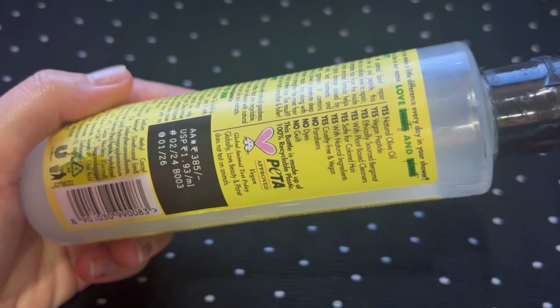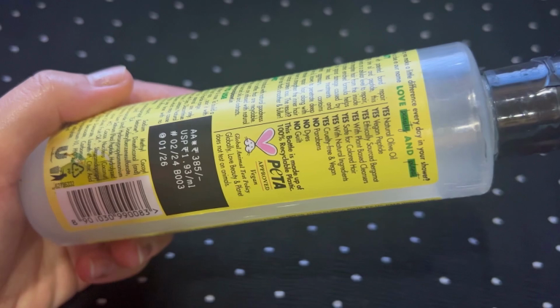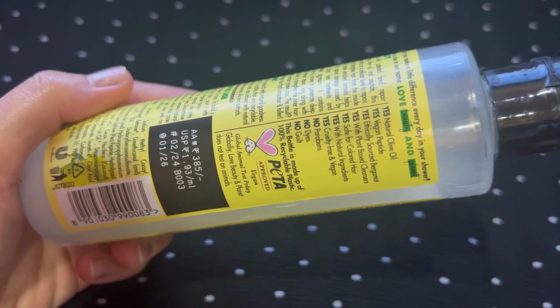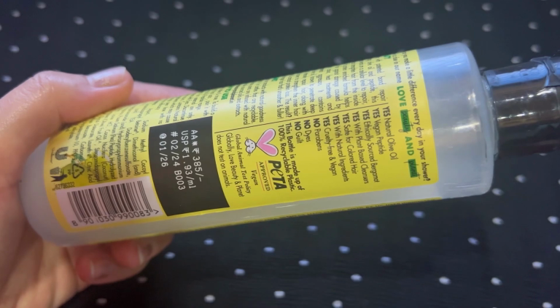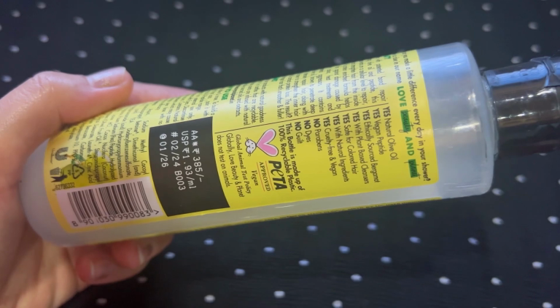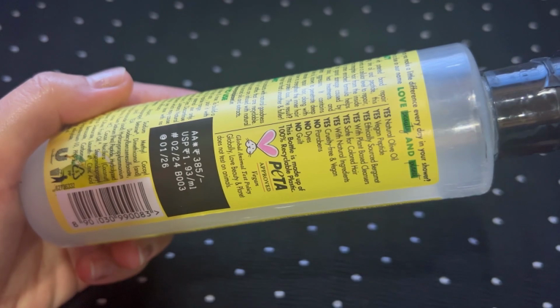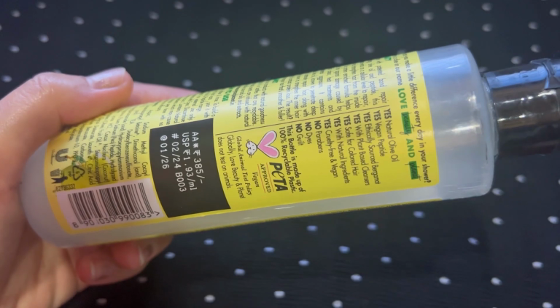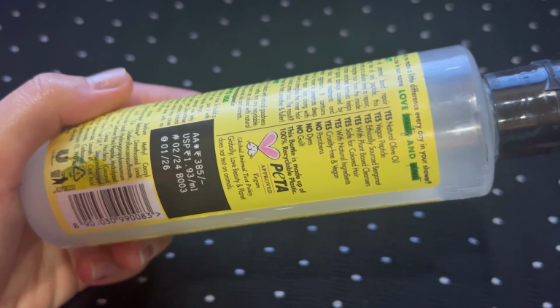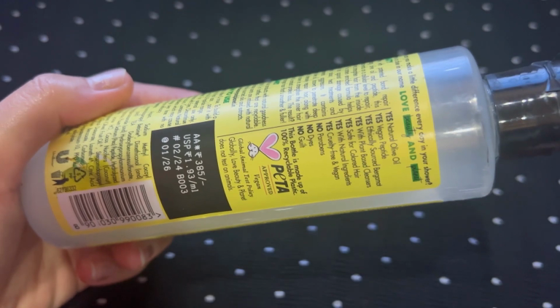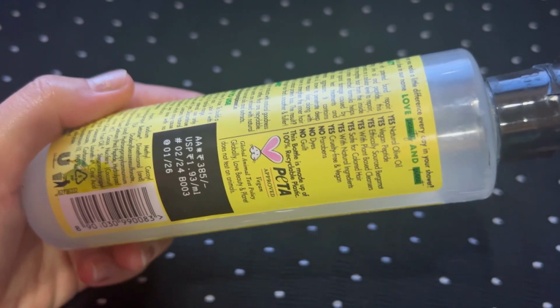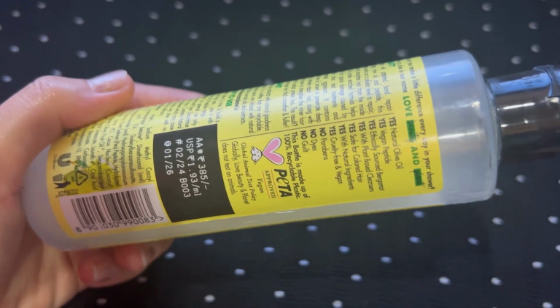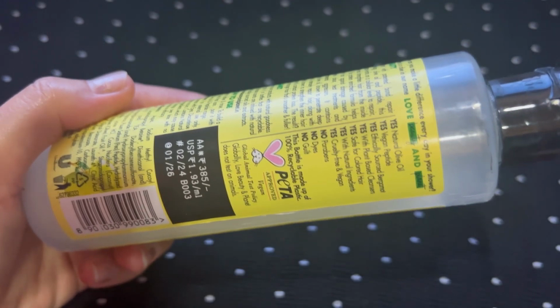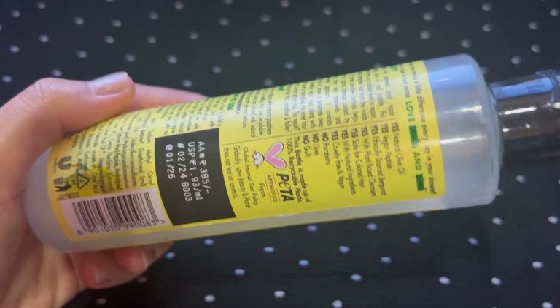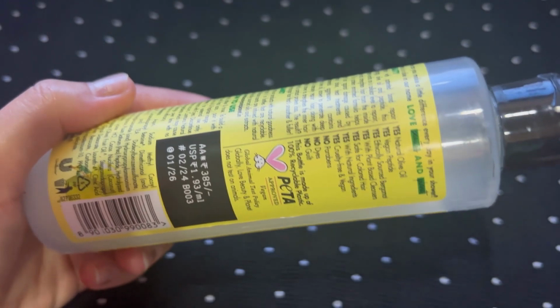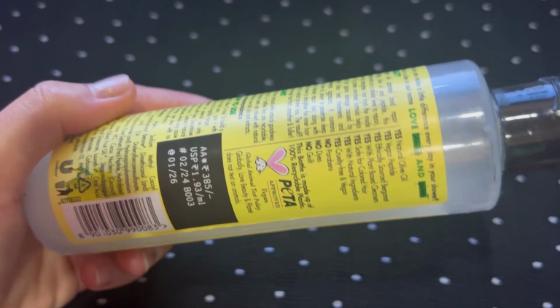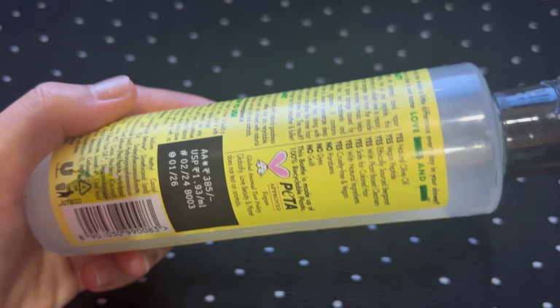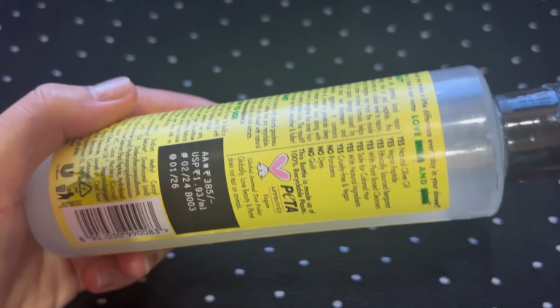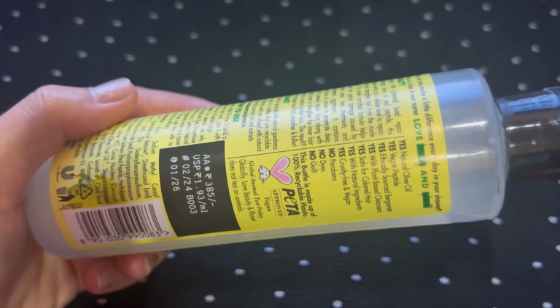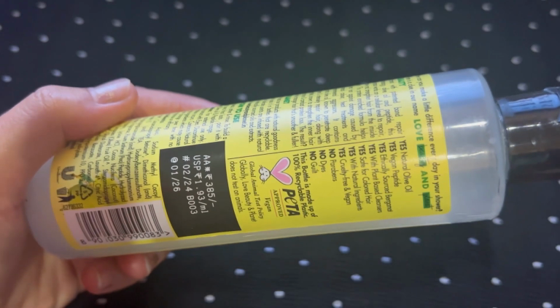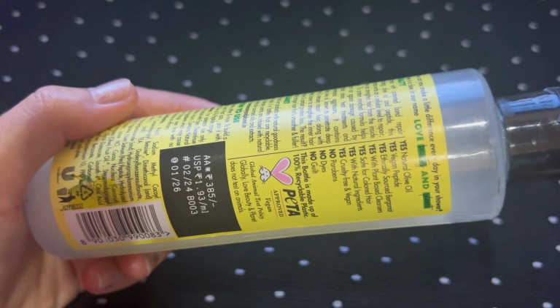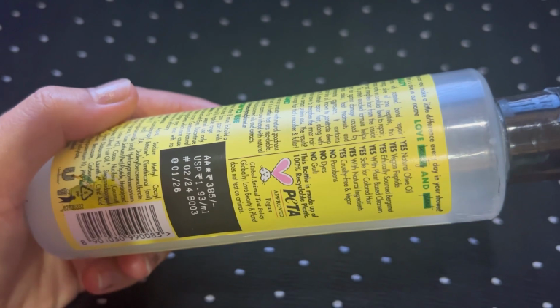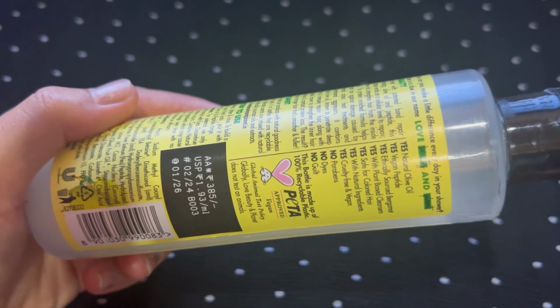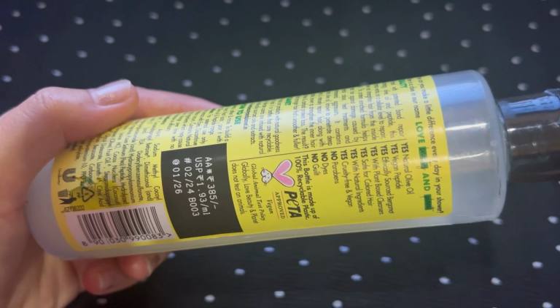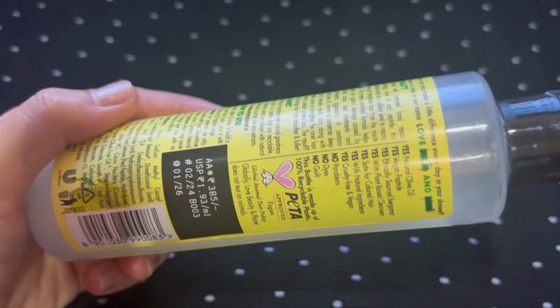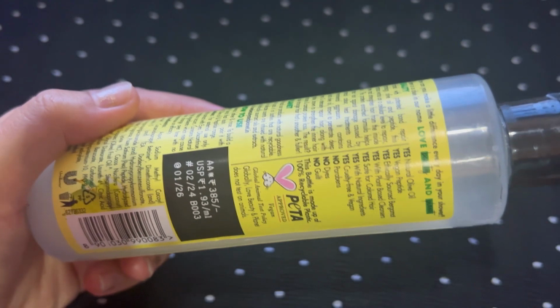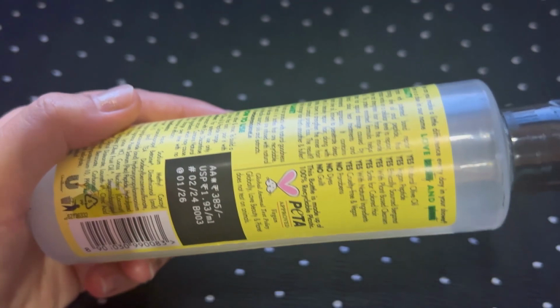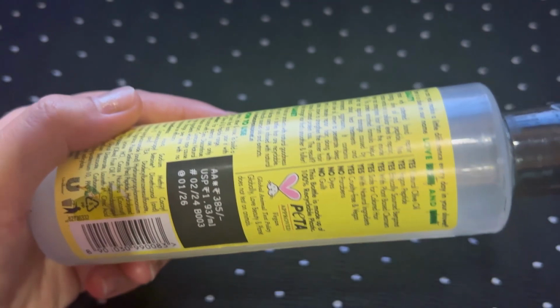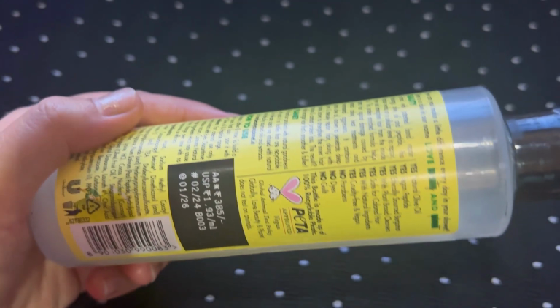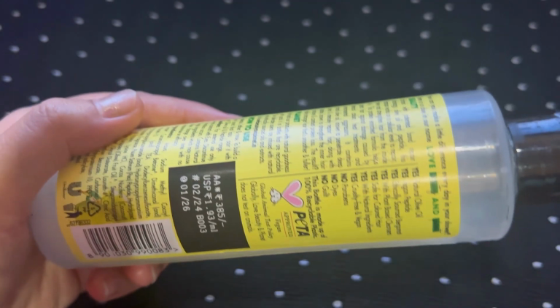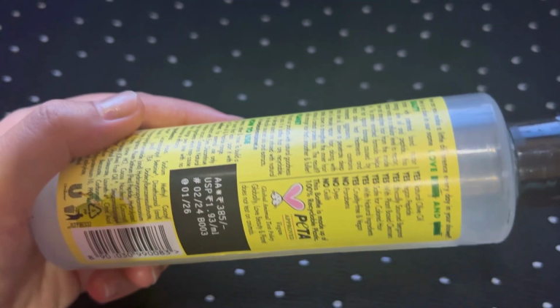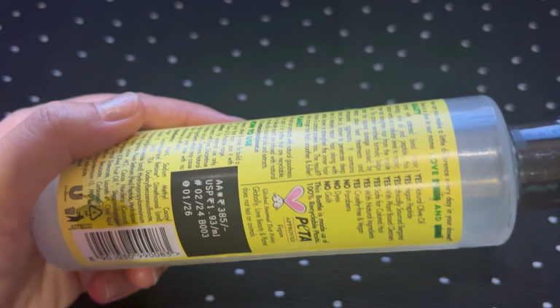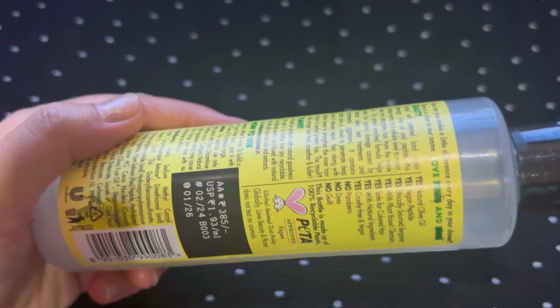Also, this bottle is made from 100% recyclable plastic. That is all they have mentioned on the bottle.